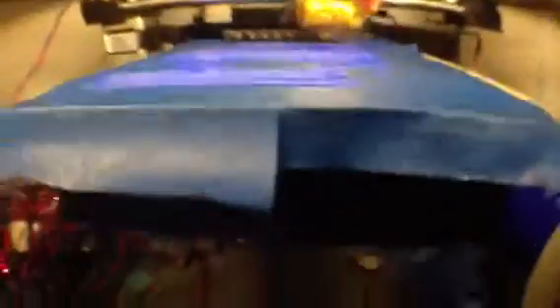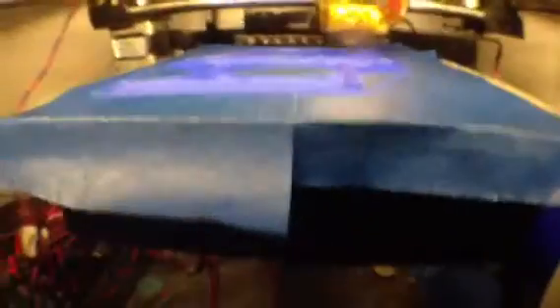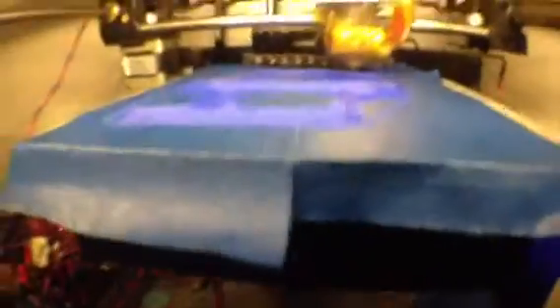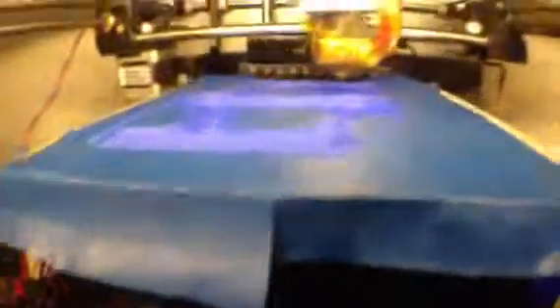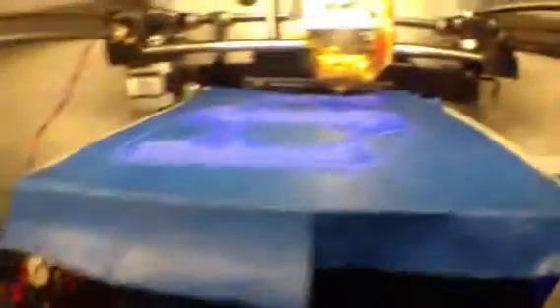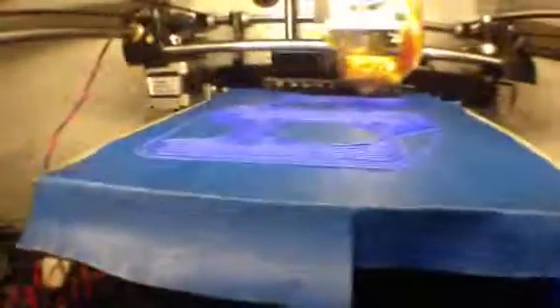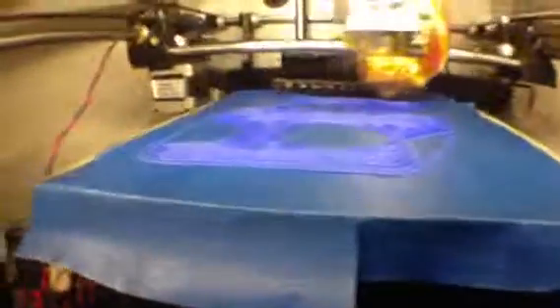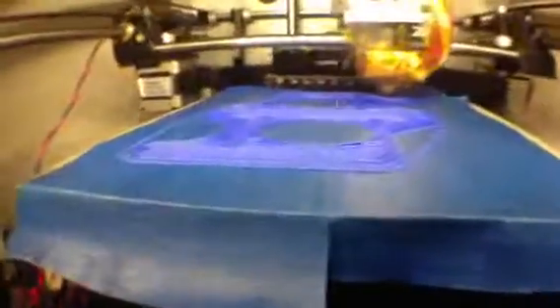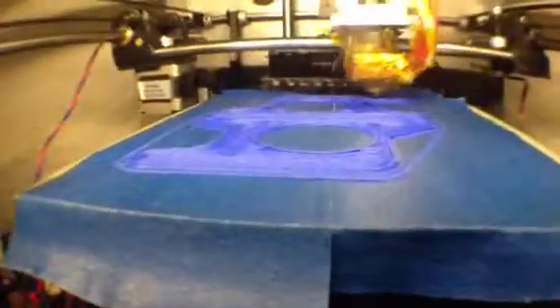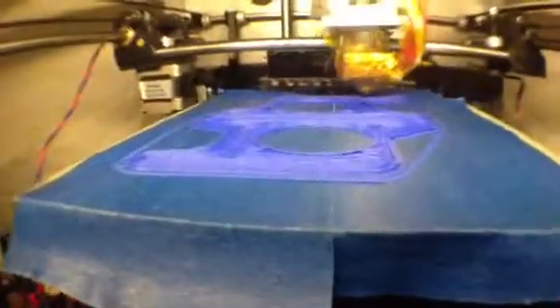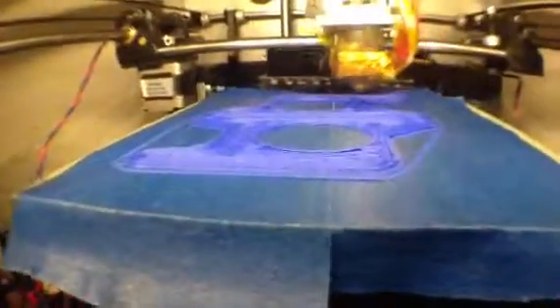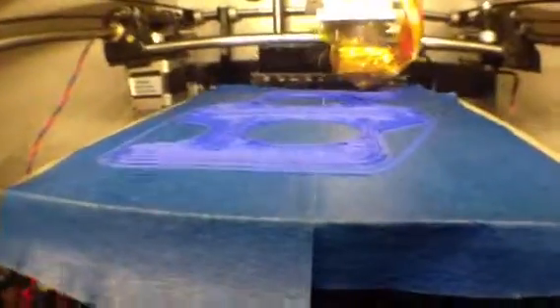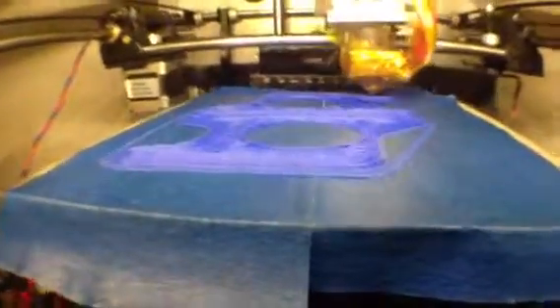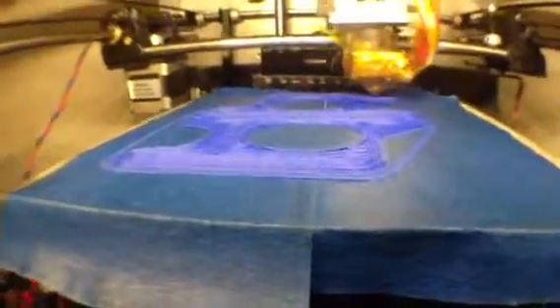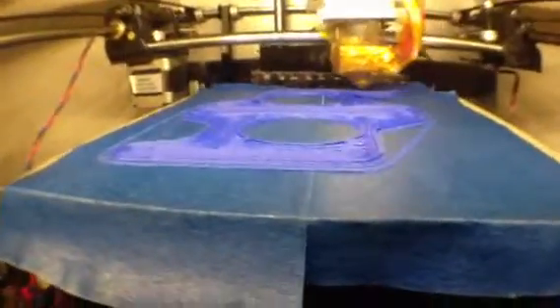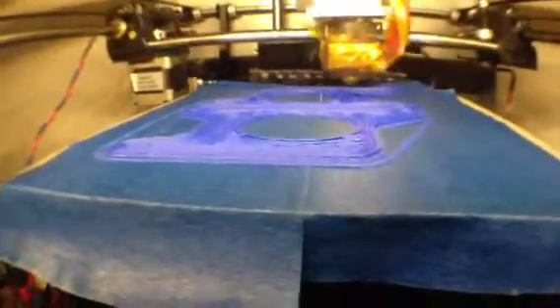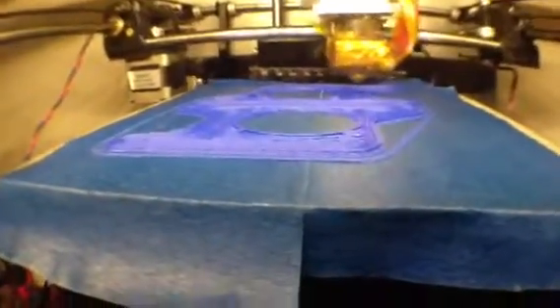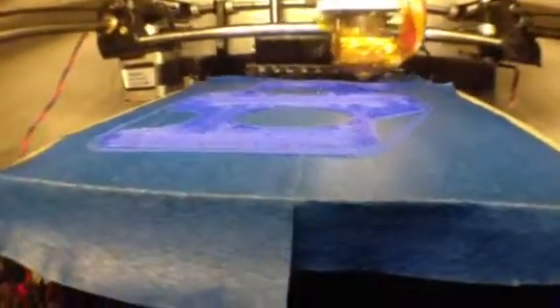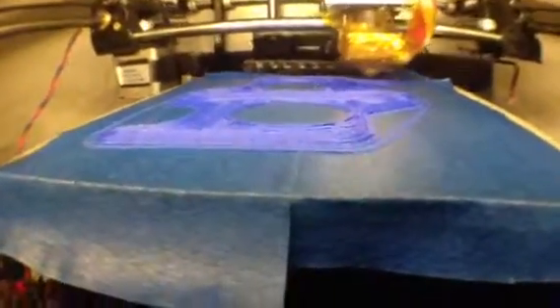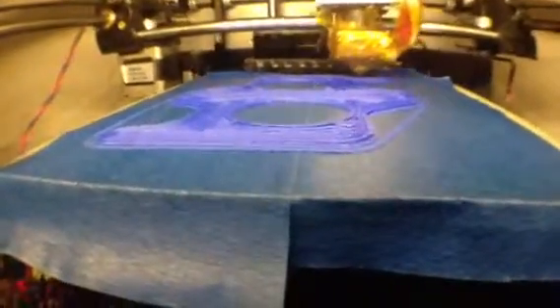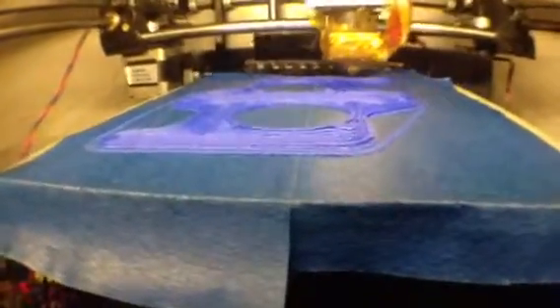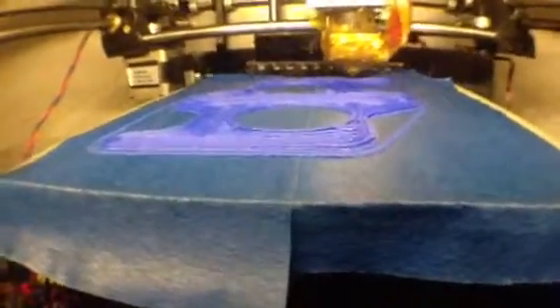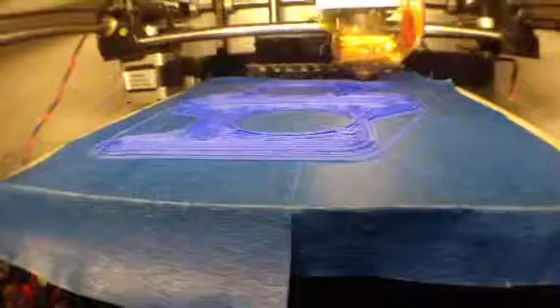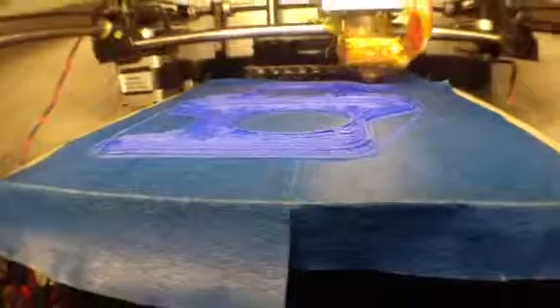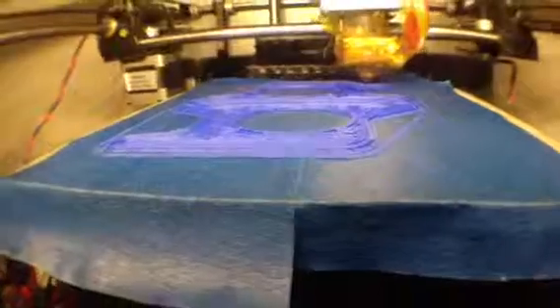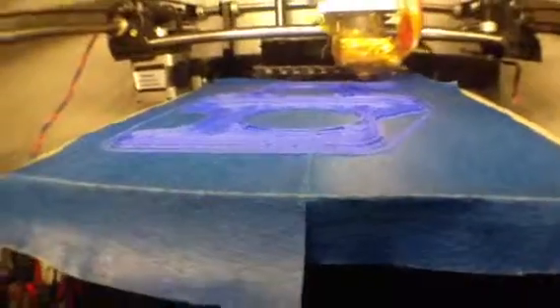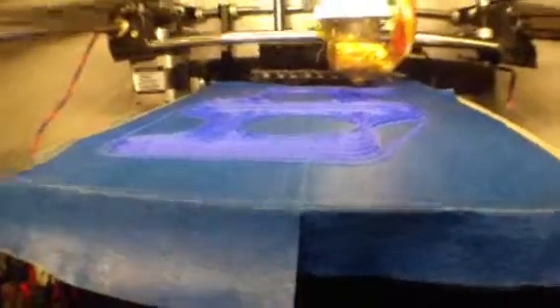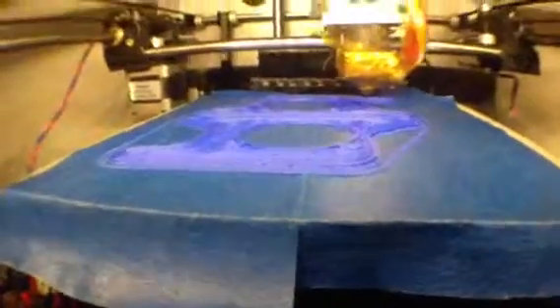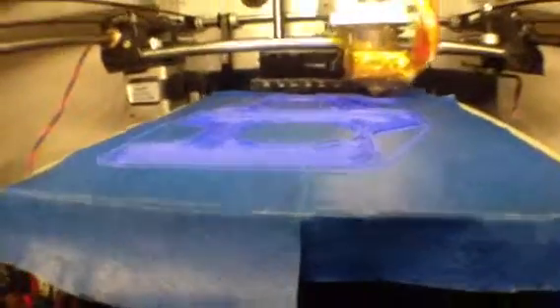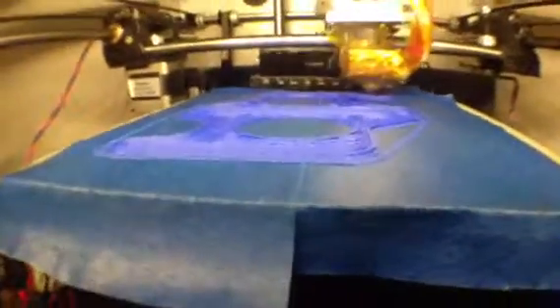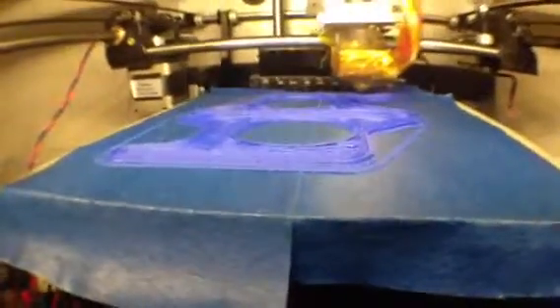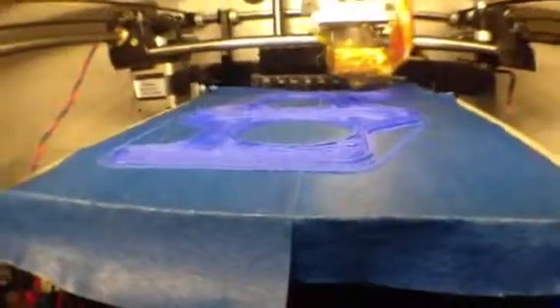Building a new printer — just glad to get this one working. Peace.